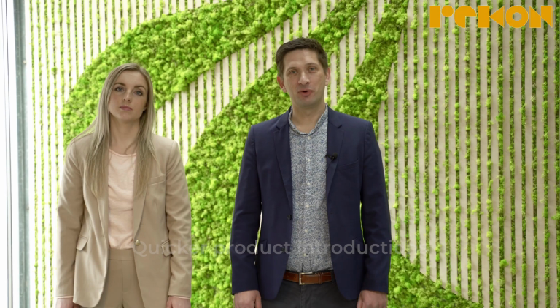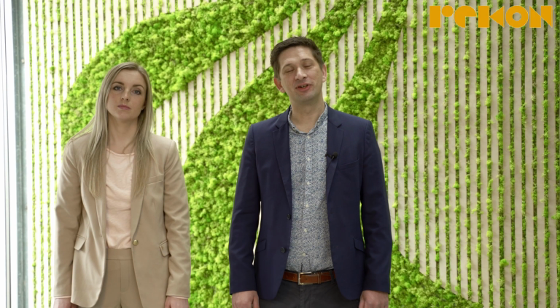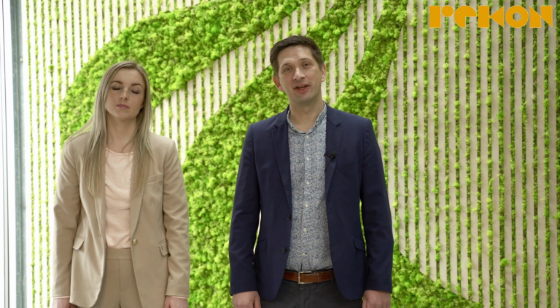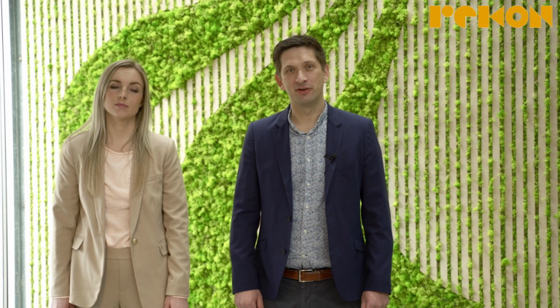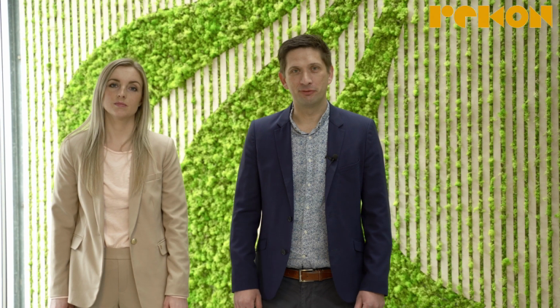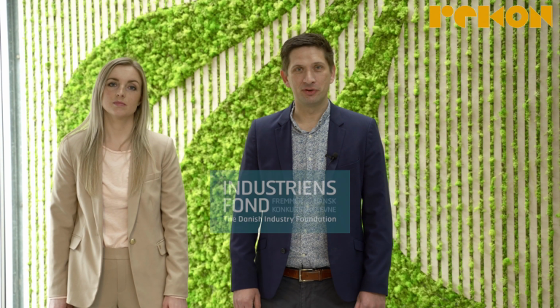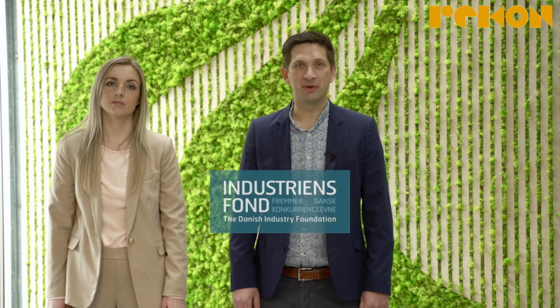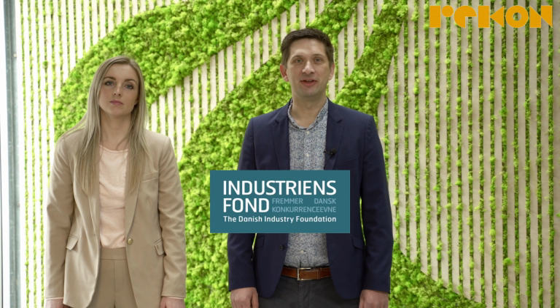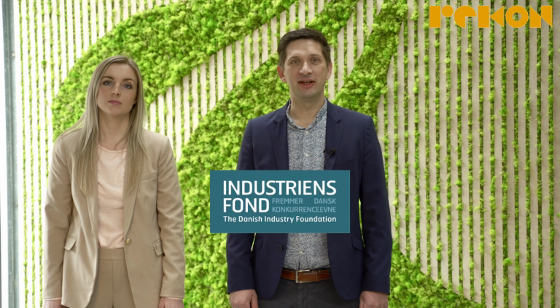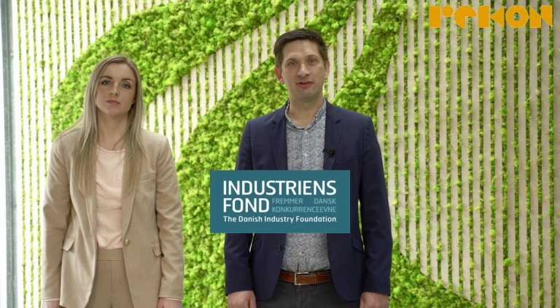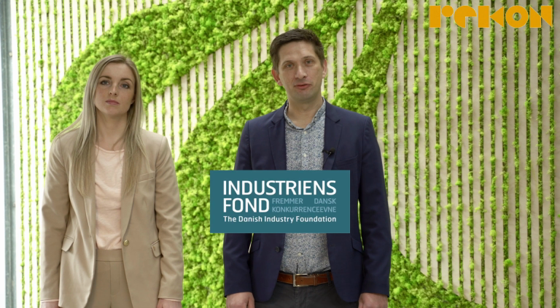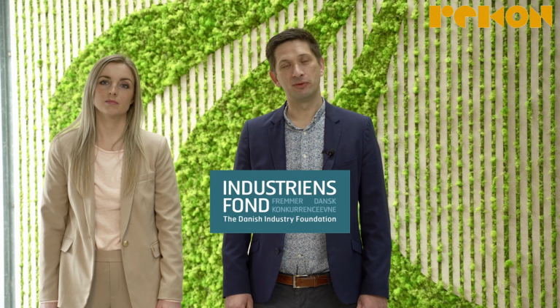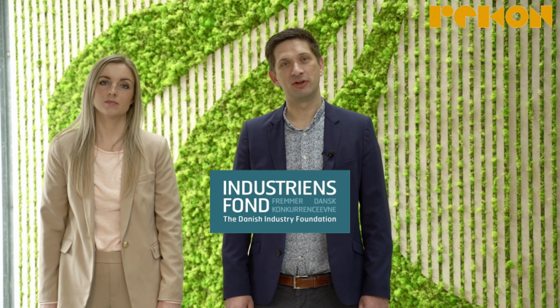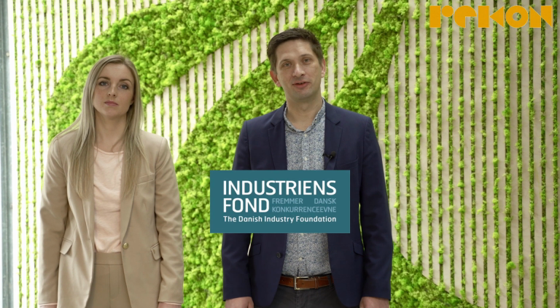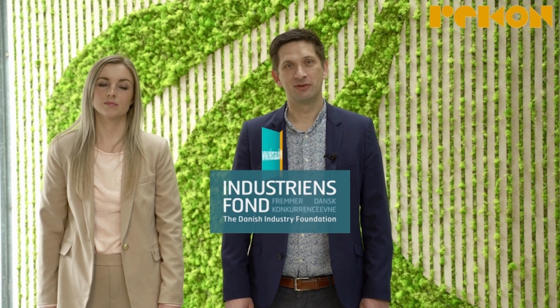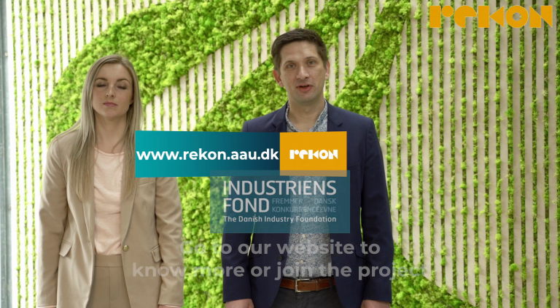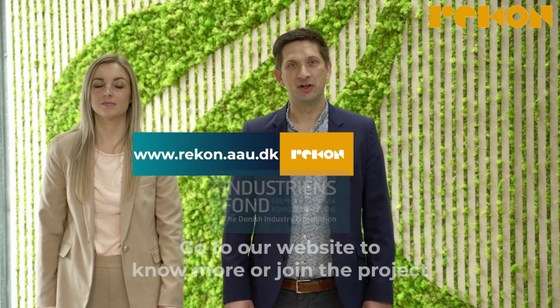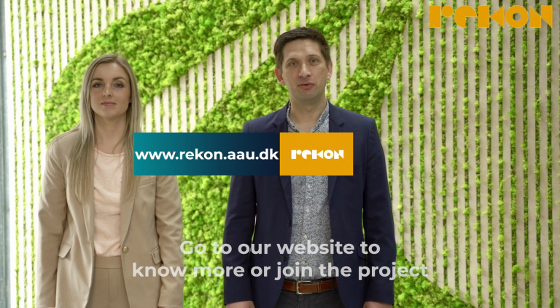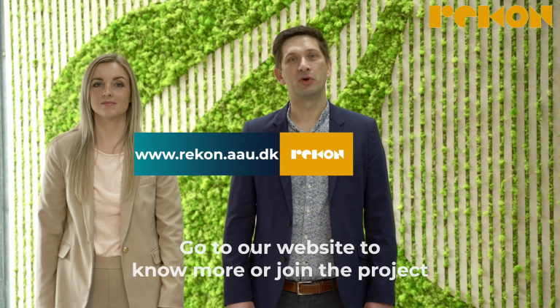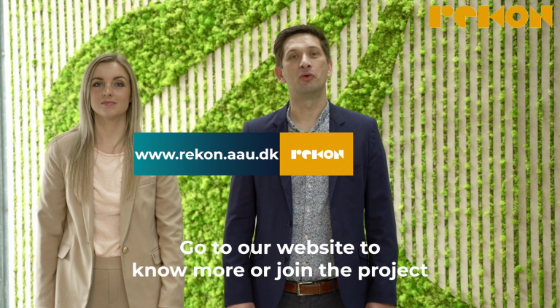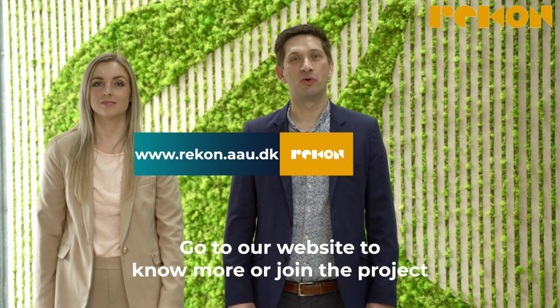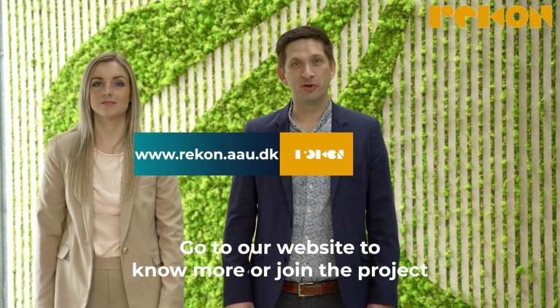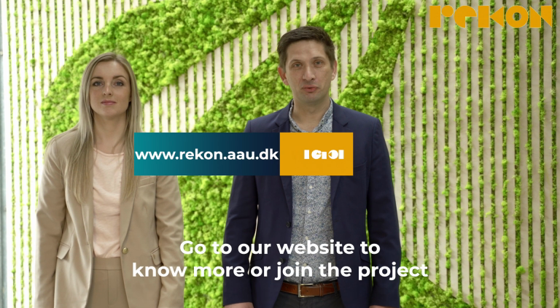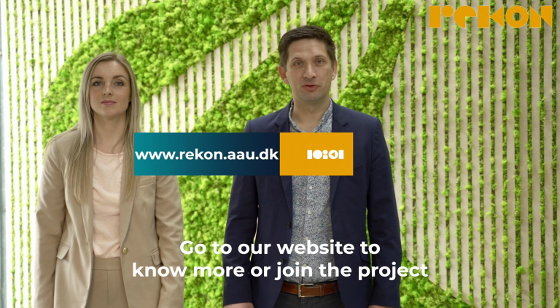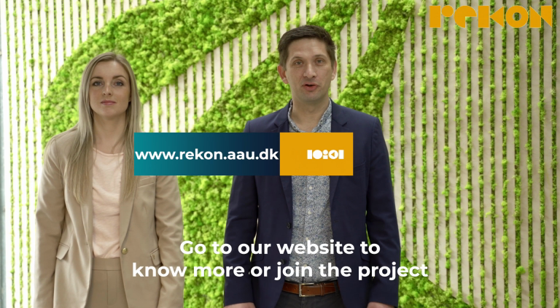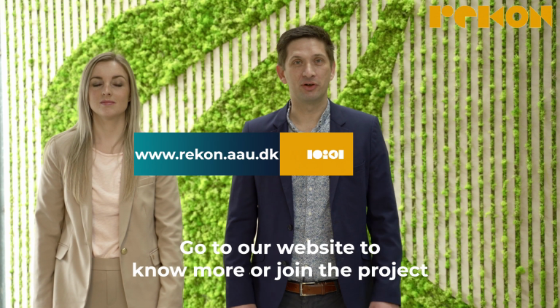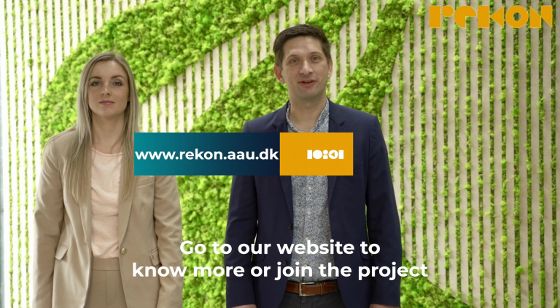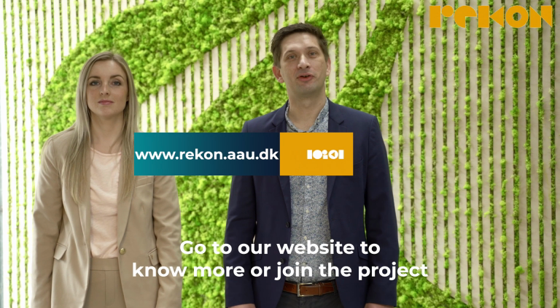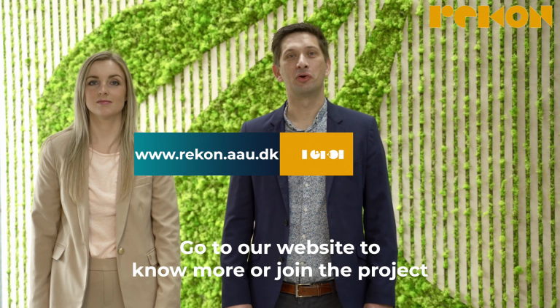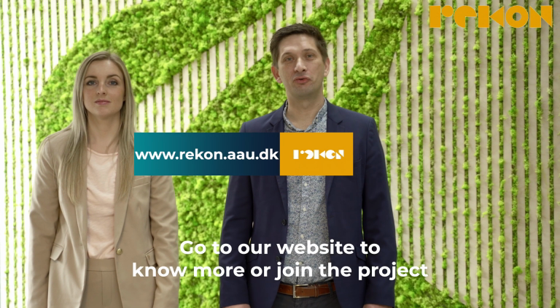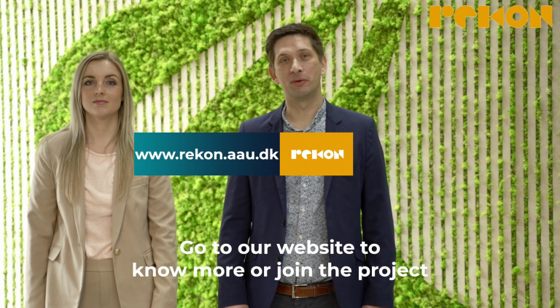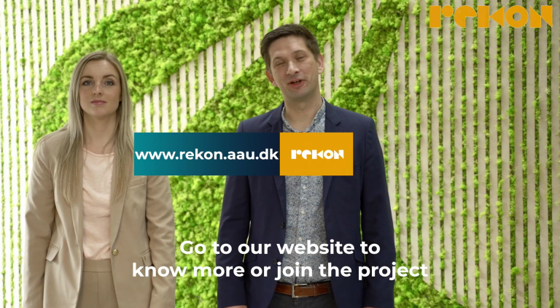Our project Recon is funded by the Danish Industry Foundation. If you want to know more or if you want to join the project, go to our website.